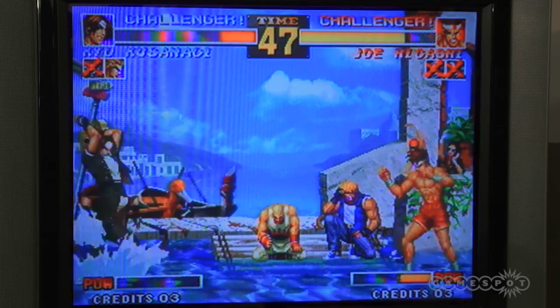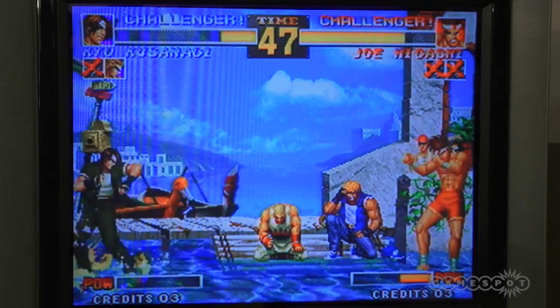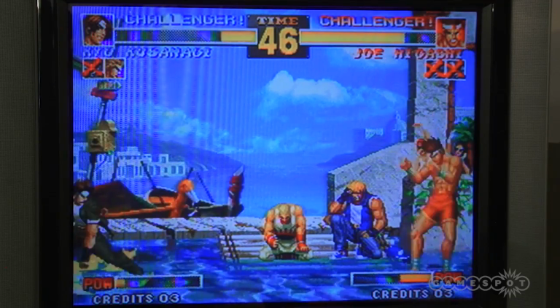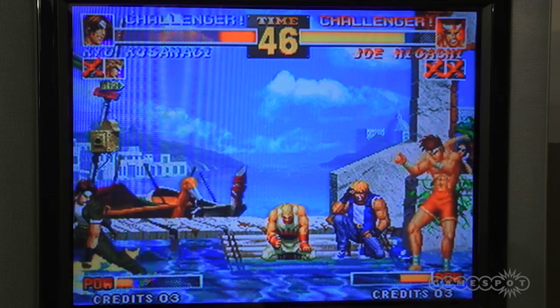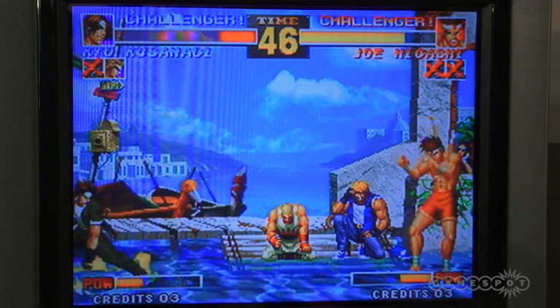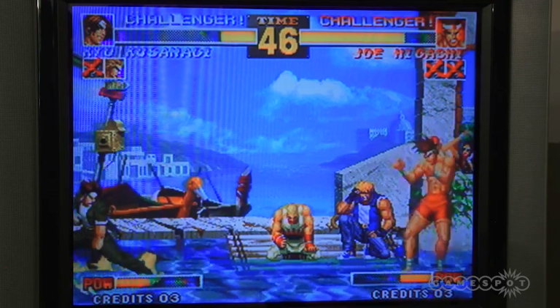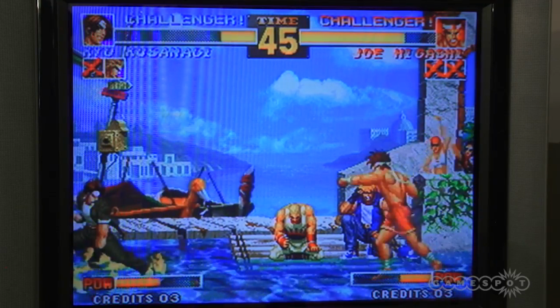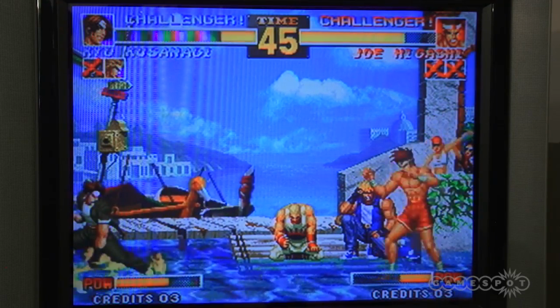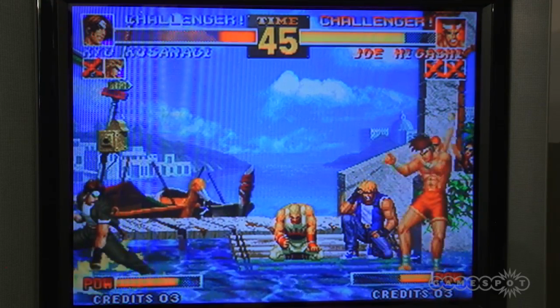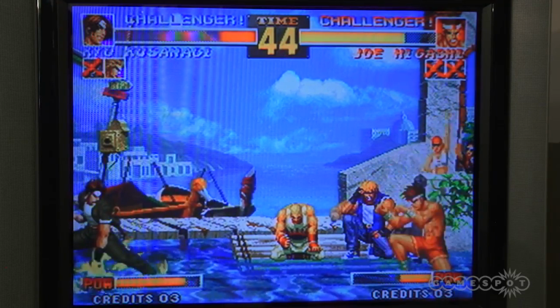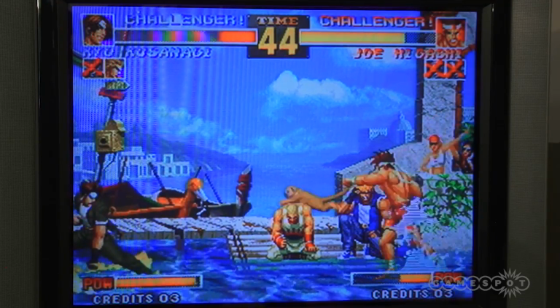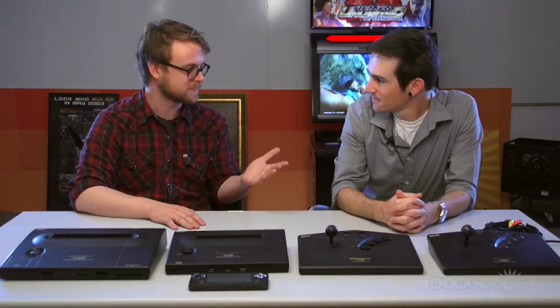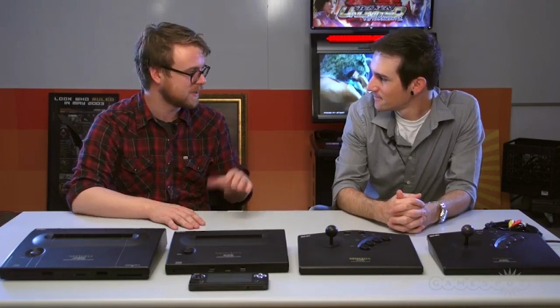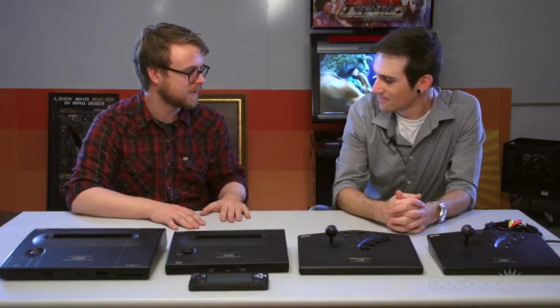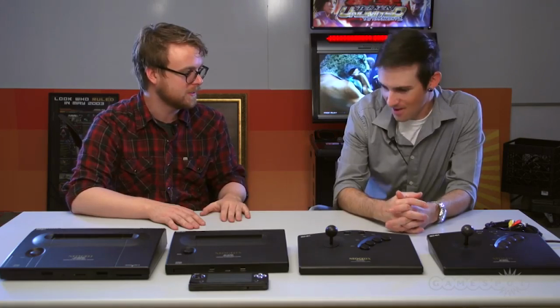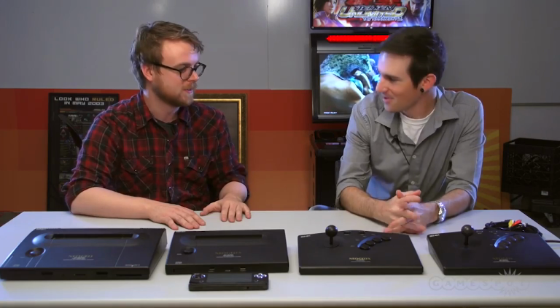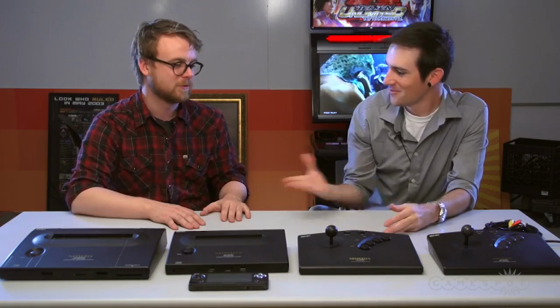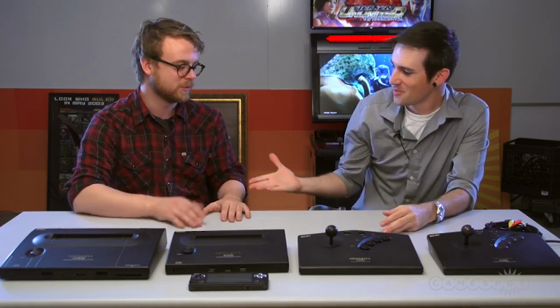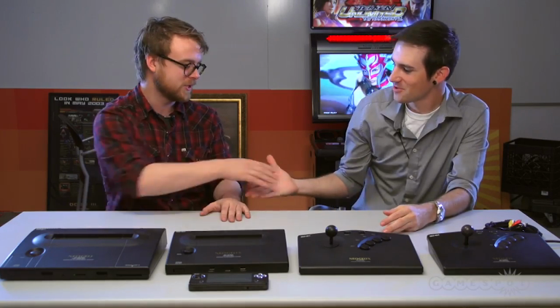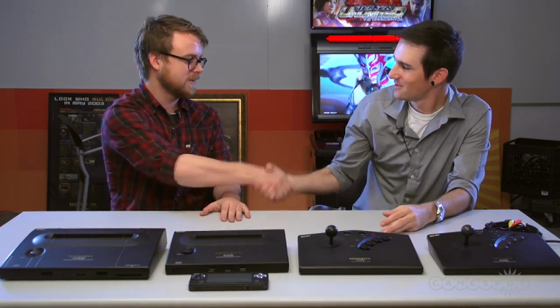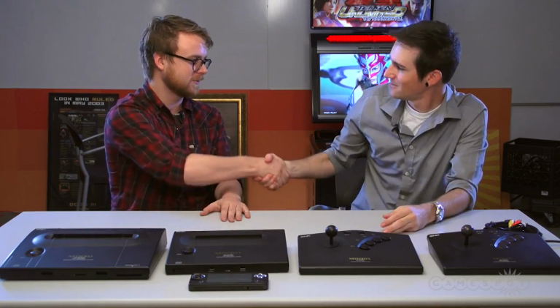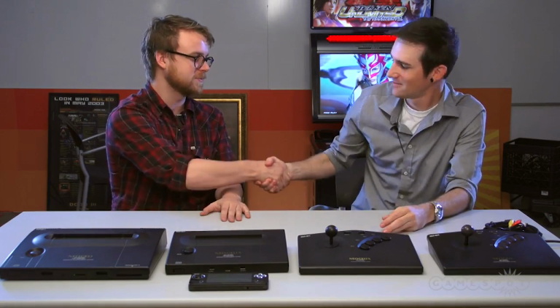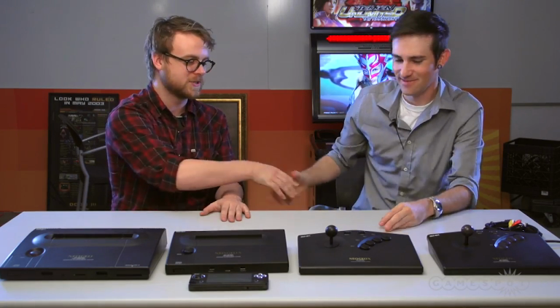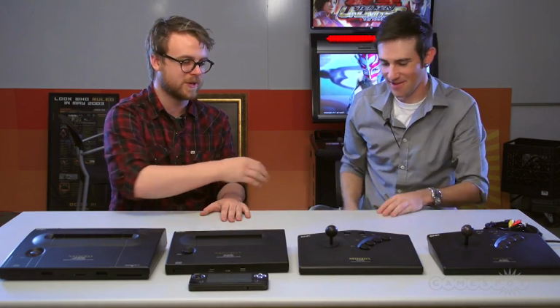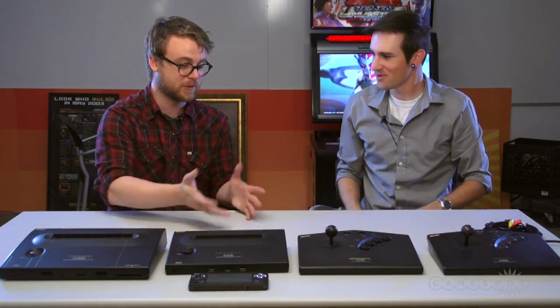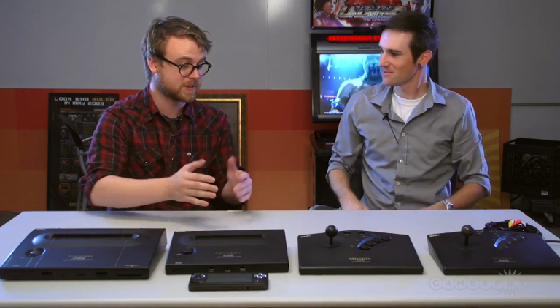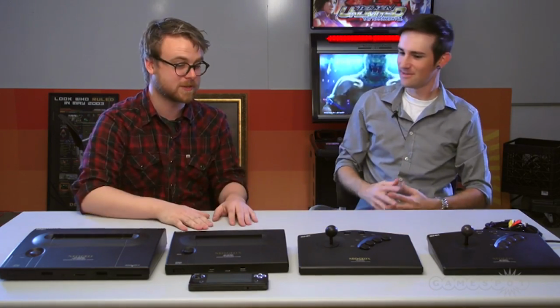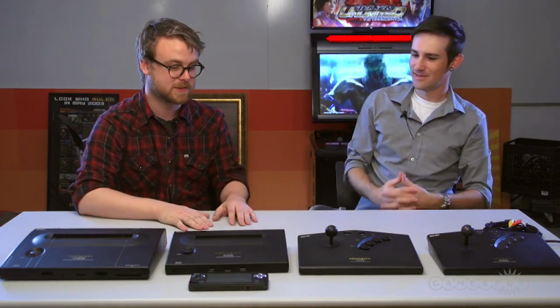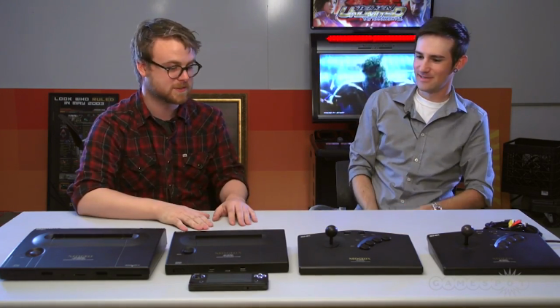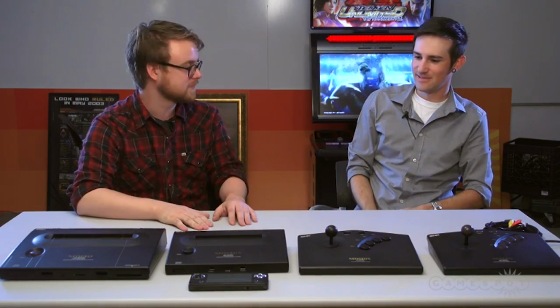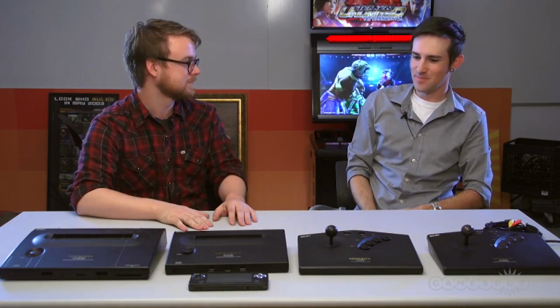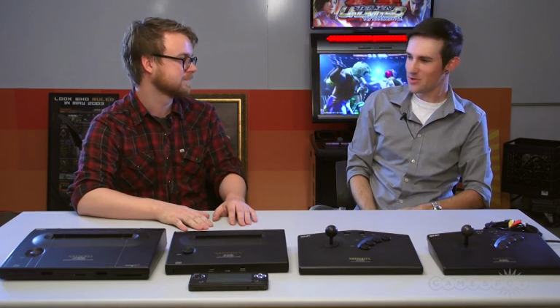All right, this is the Neo Geo X Gold. Again, this is David — thanks for stopping by. Thank you very much. We appreciate it. Great to meet you and really excited to see this.